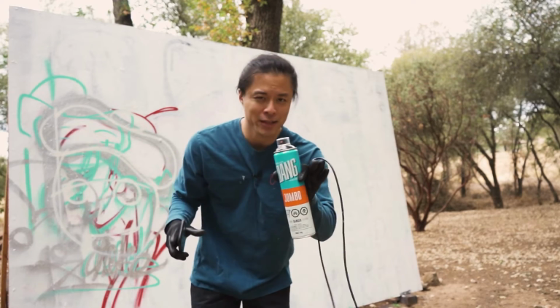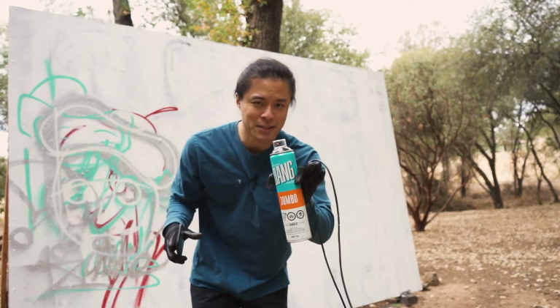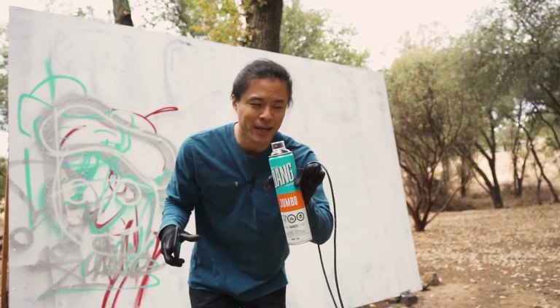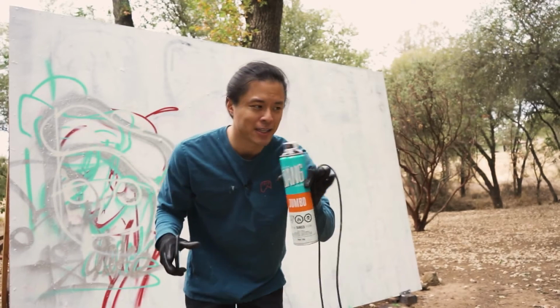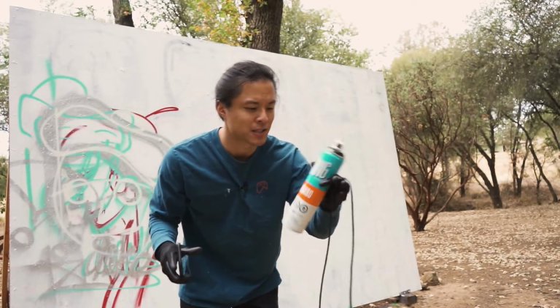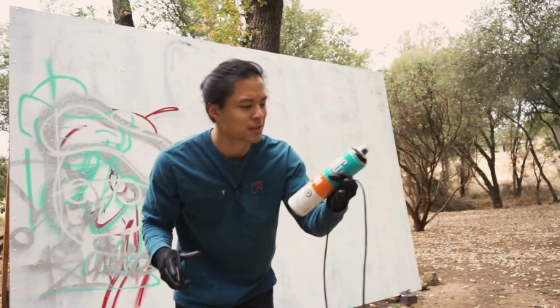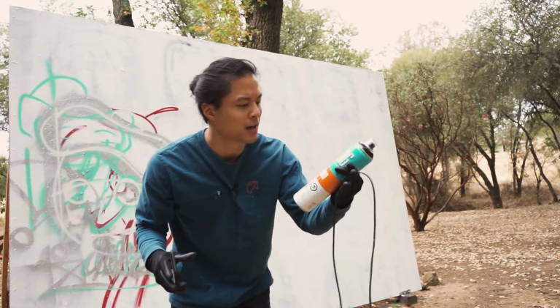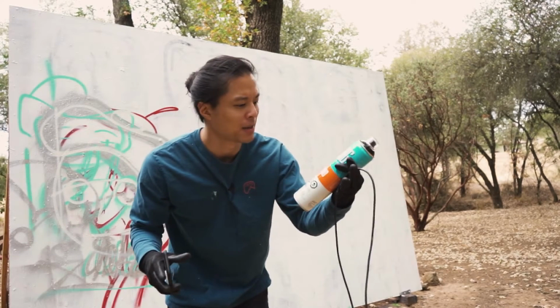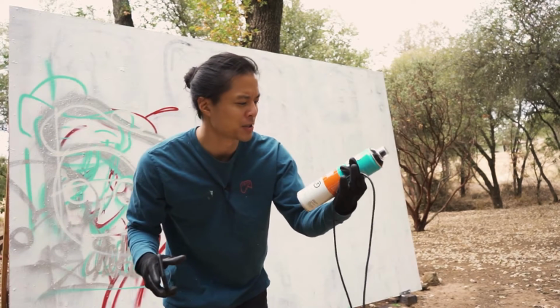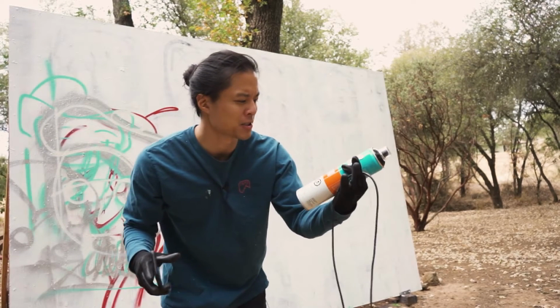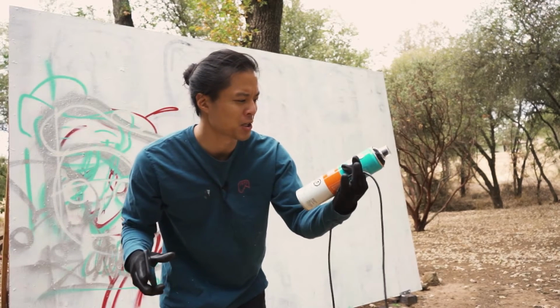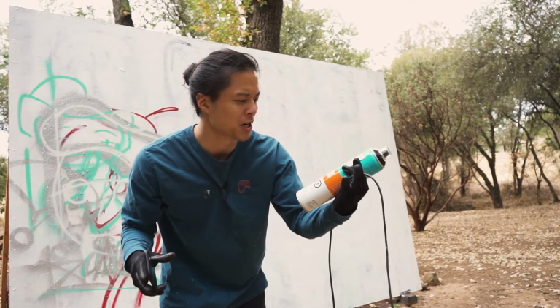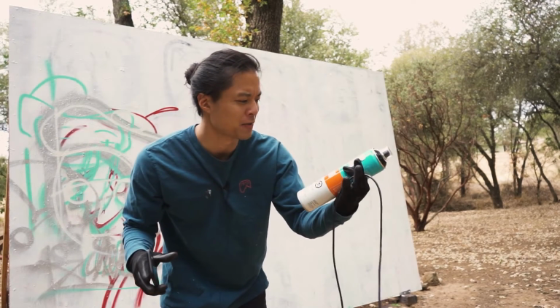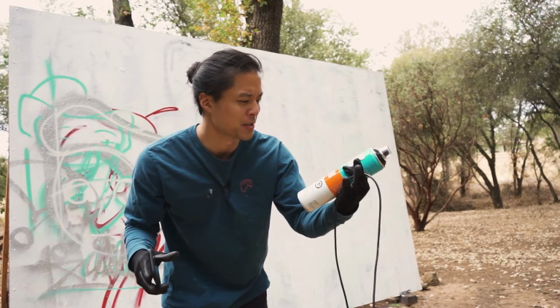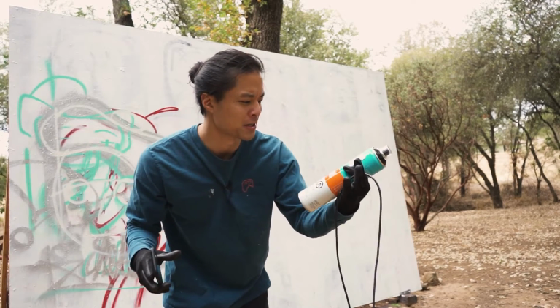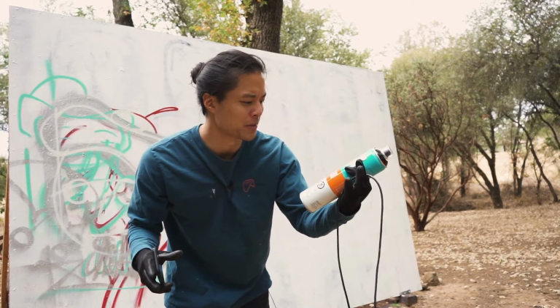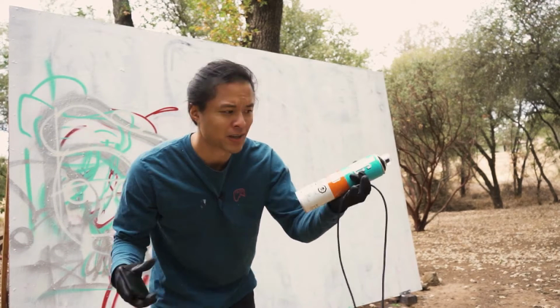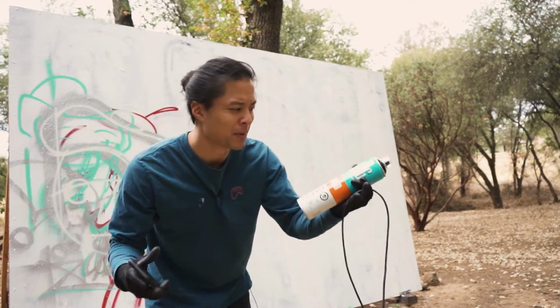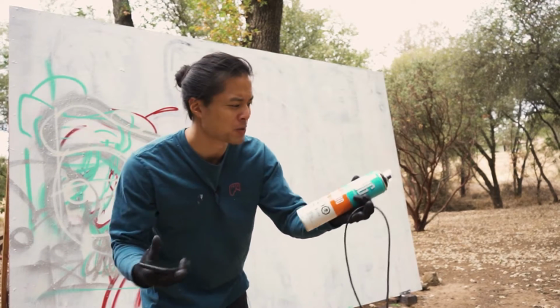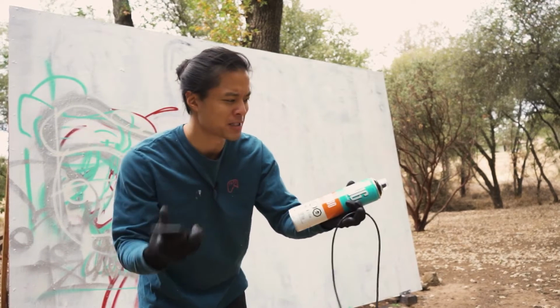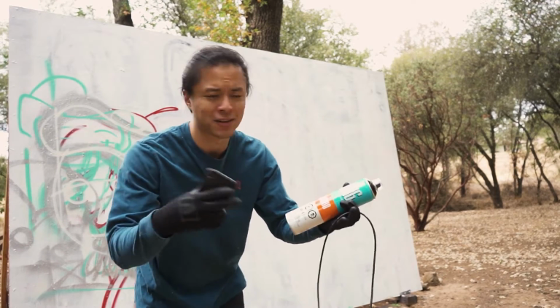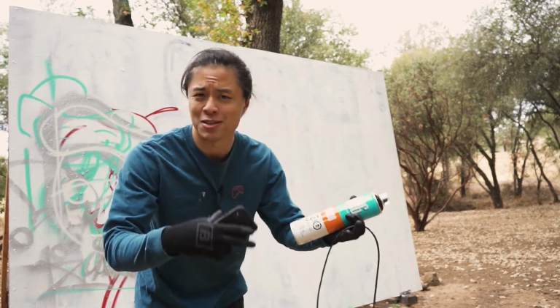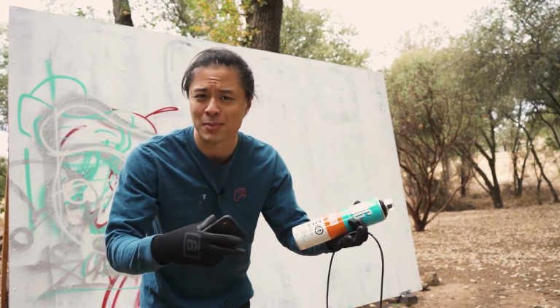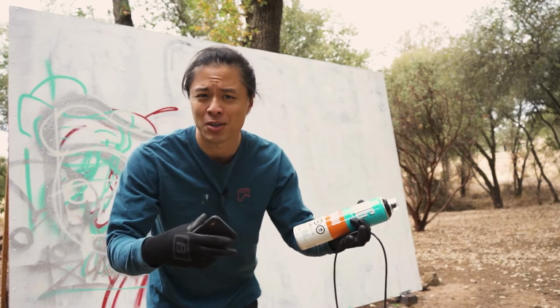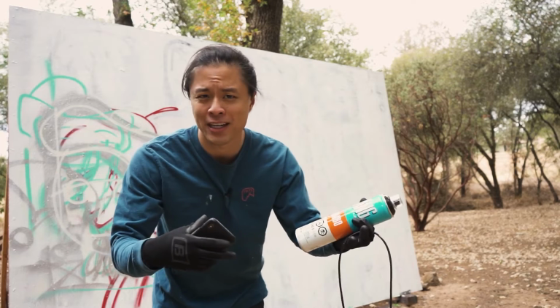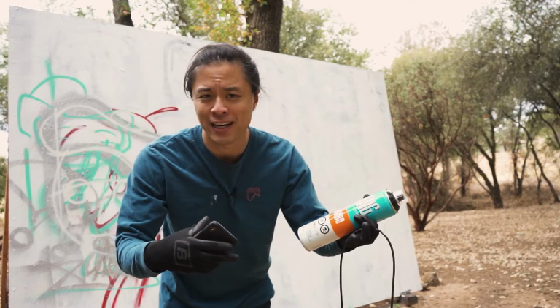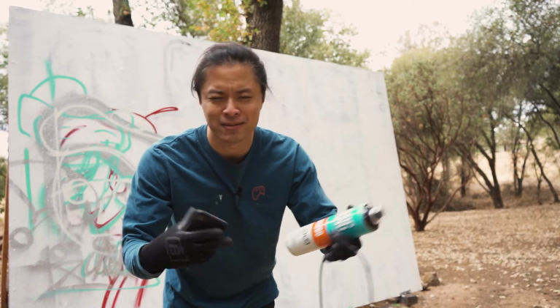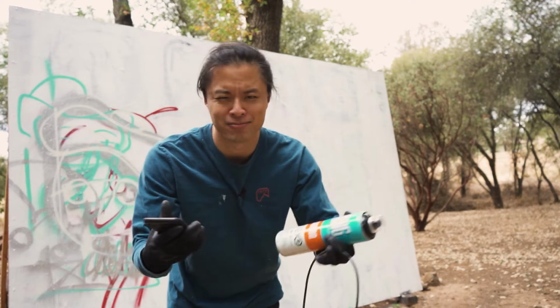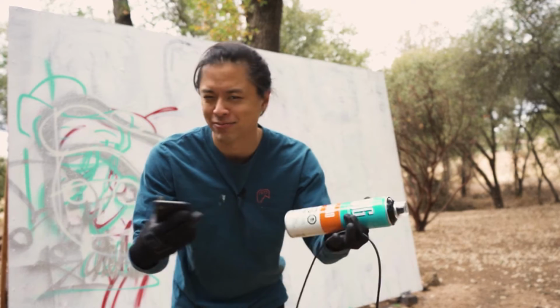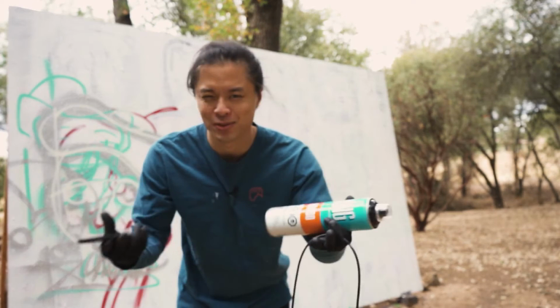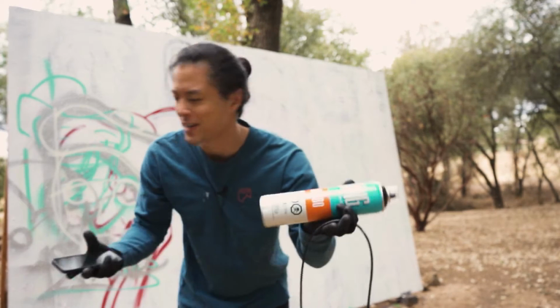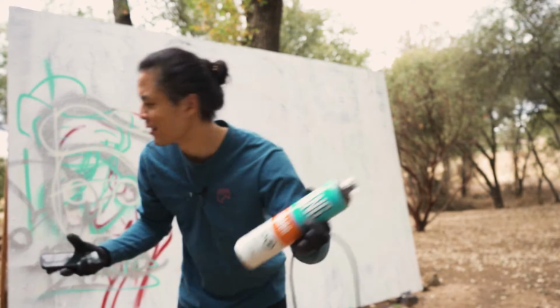With this paint I'm going to start off with the Jumbo. I might switch down to the smaller can — we'll find out.